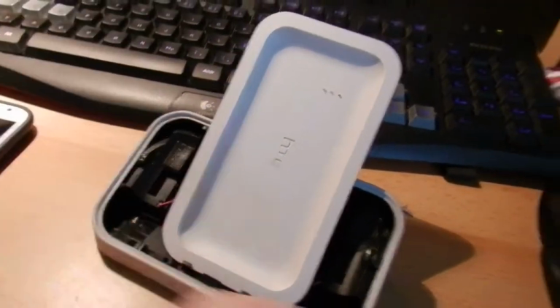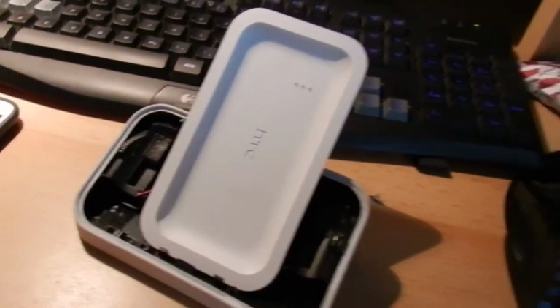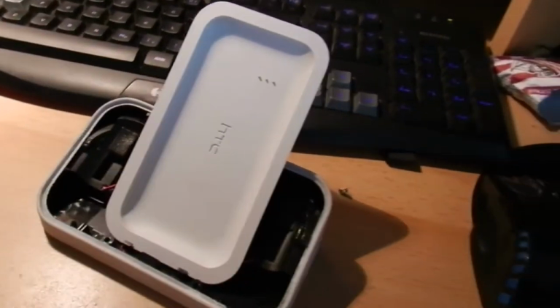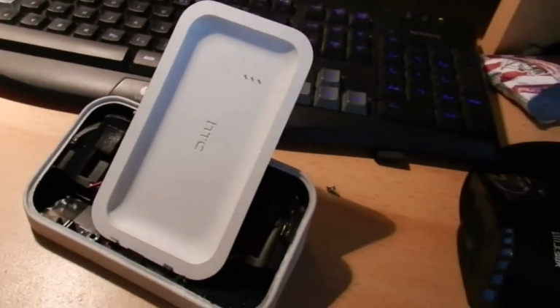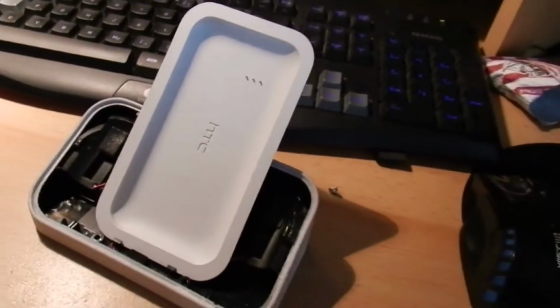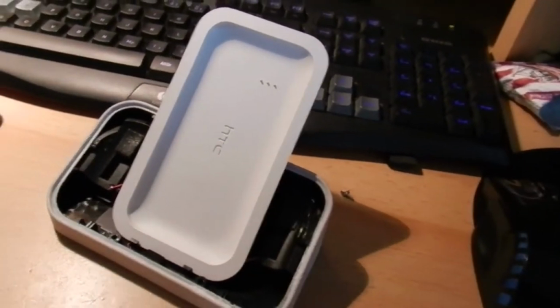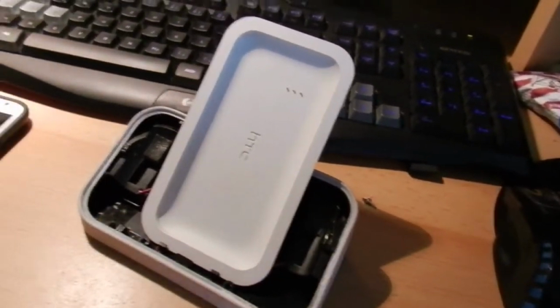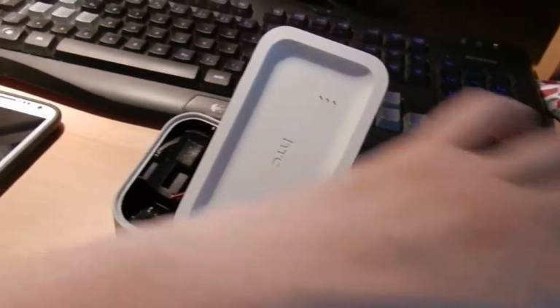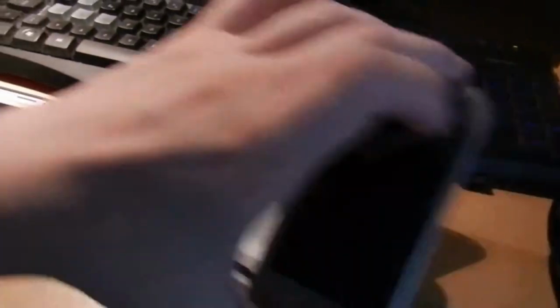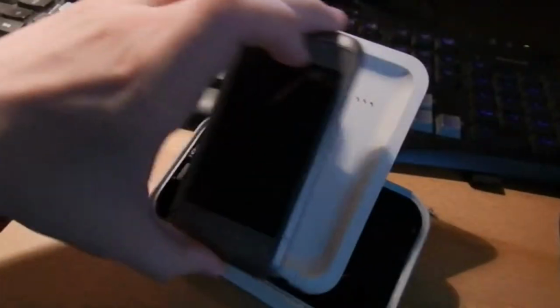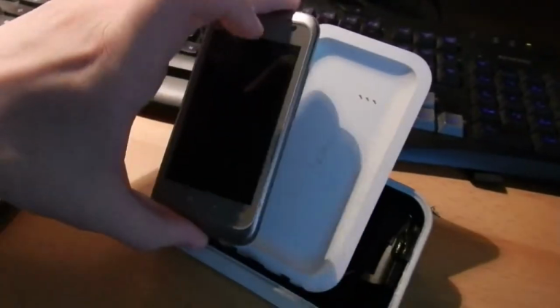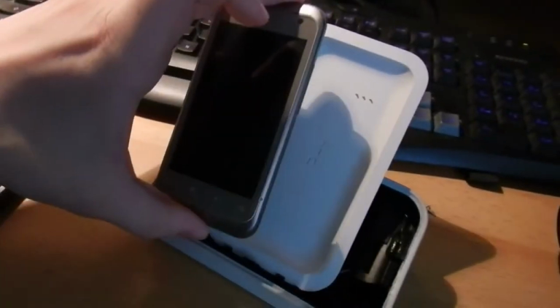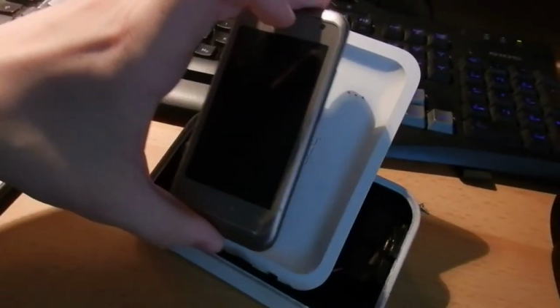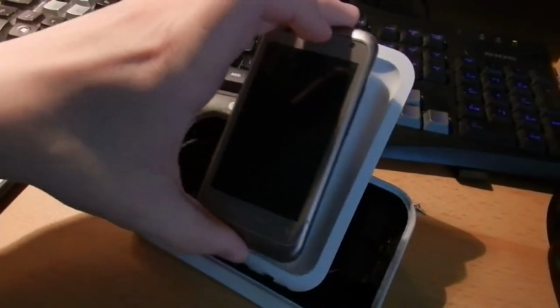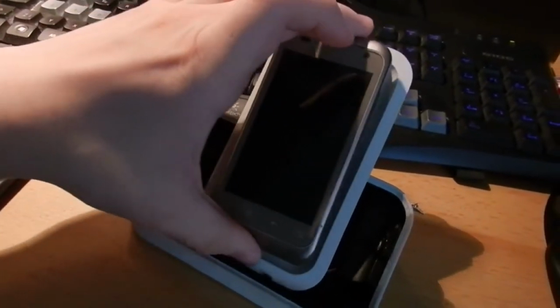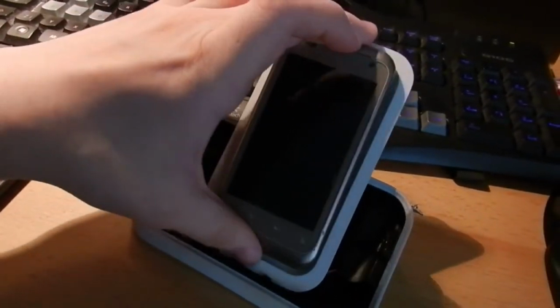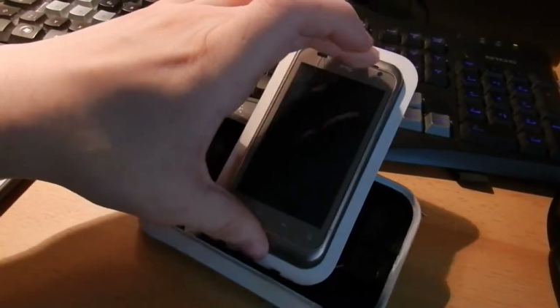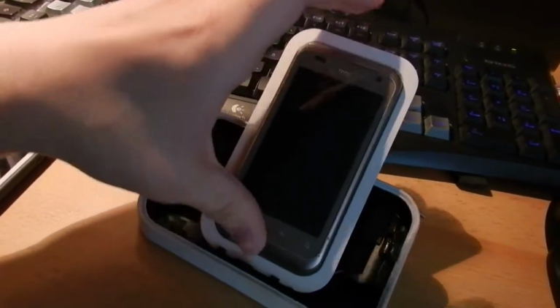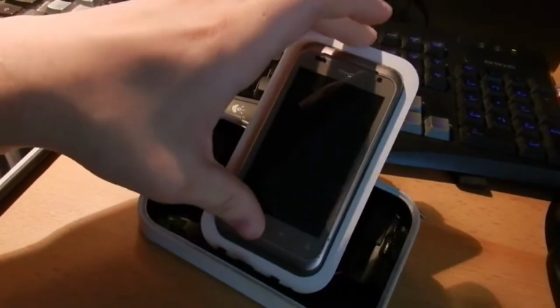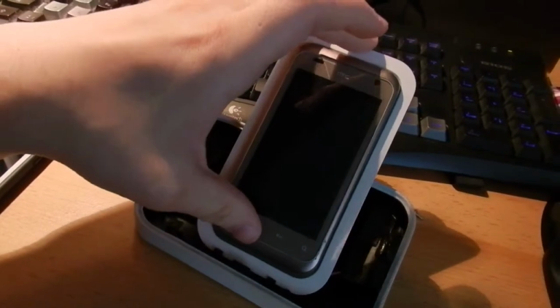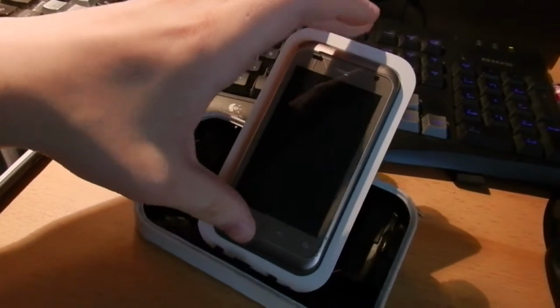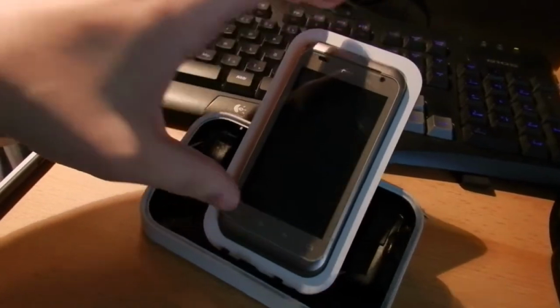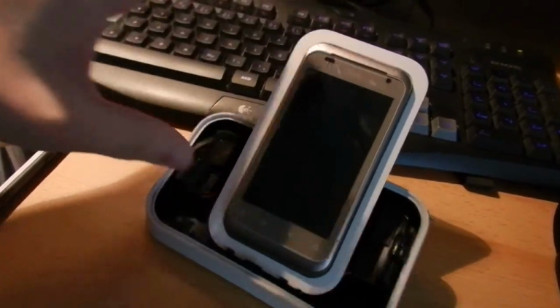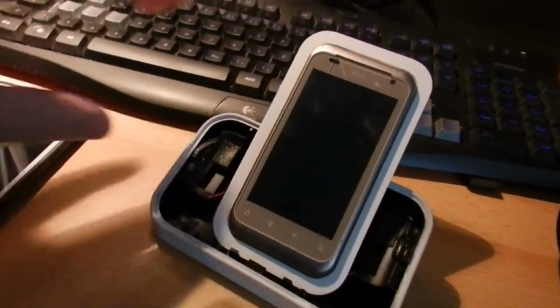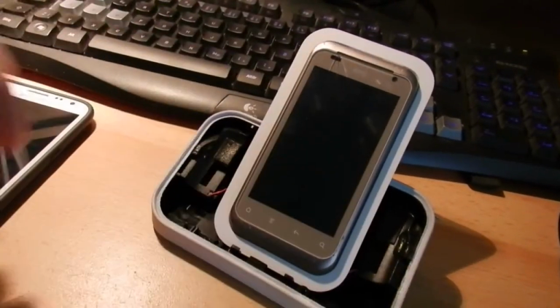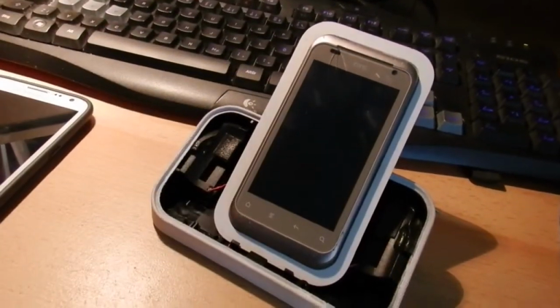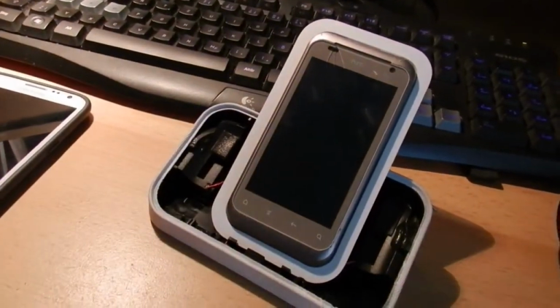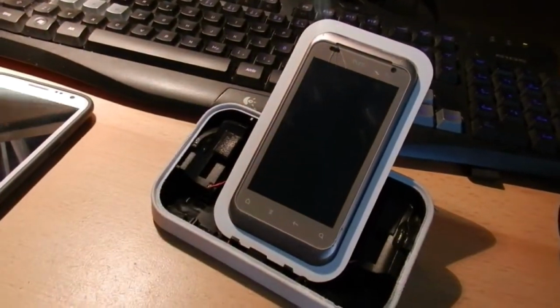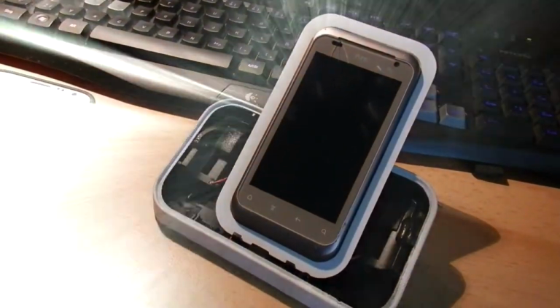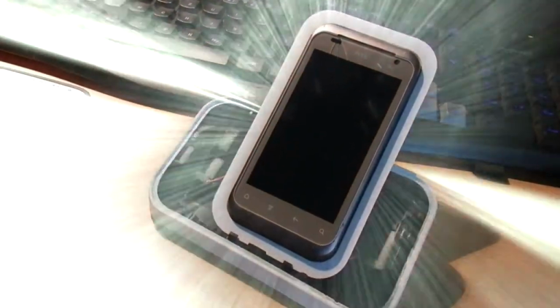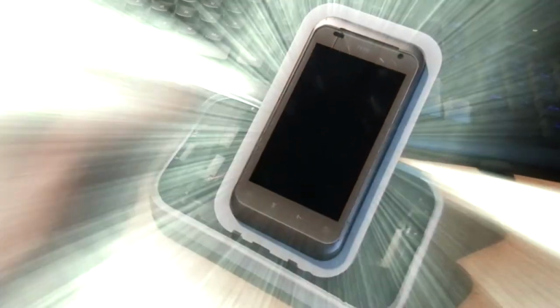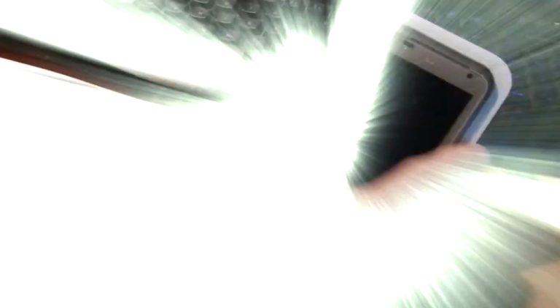Enjoy your new 100% modded docking station.